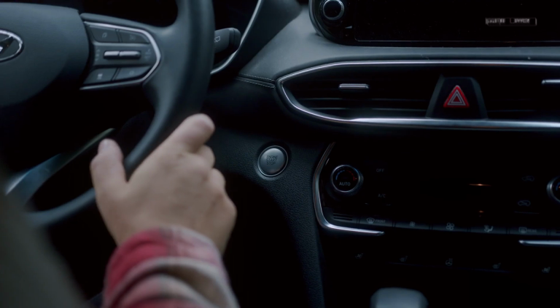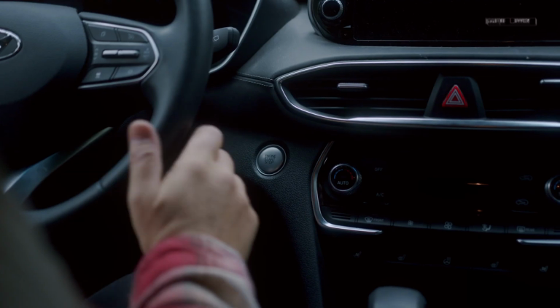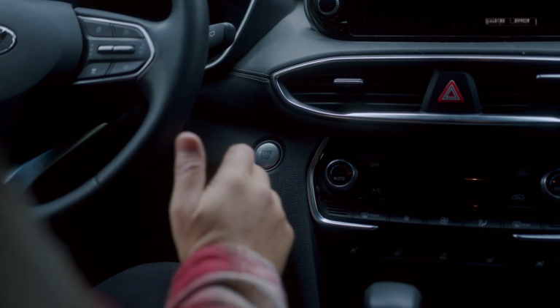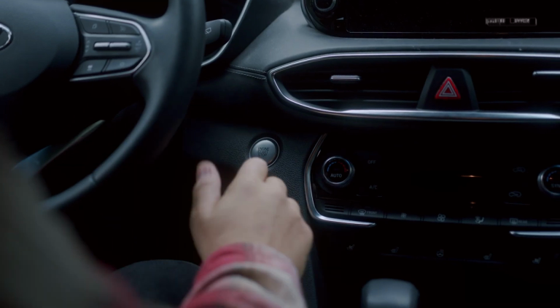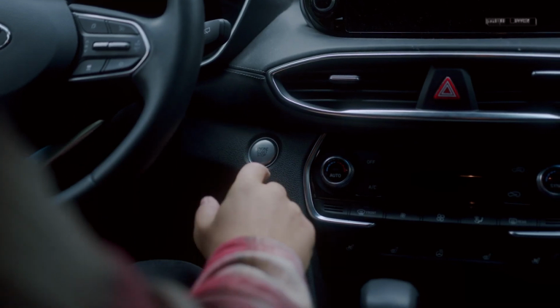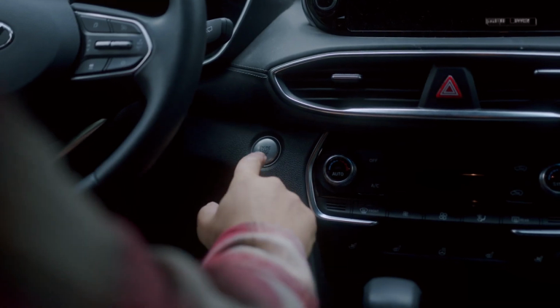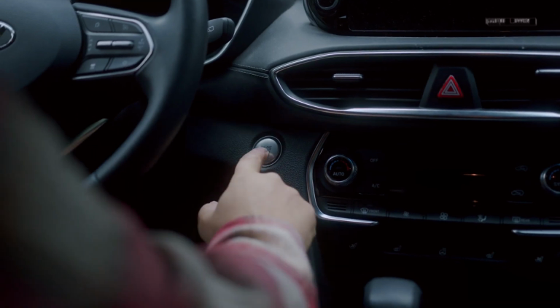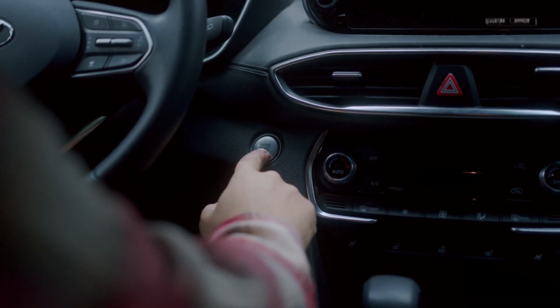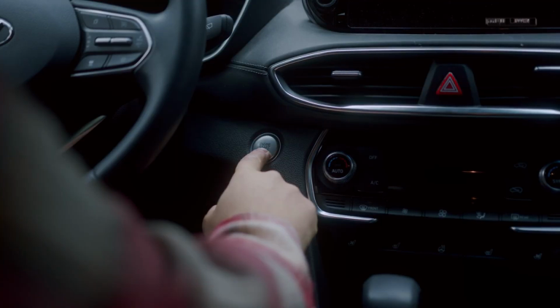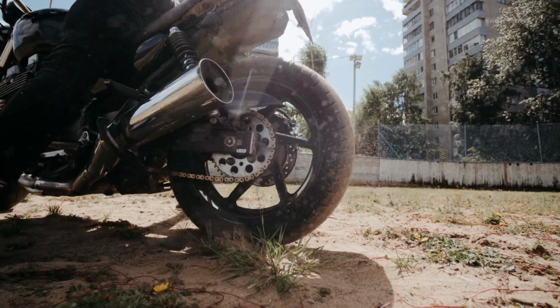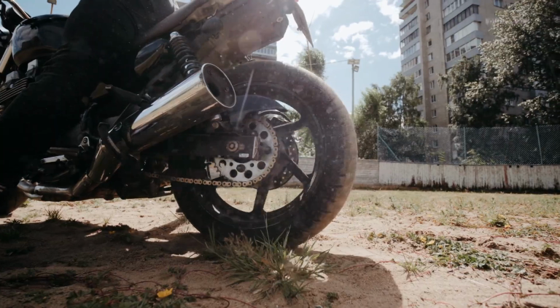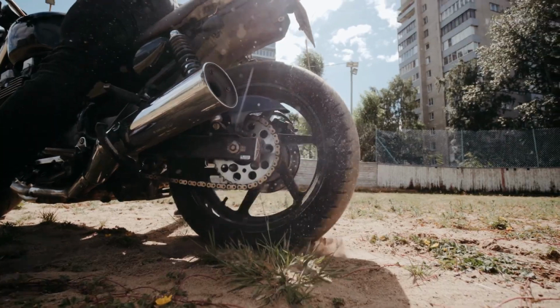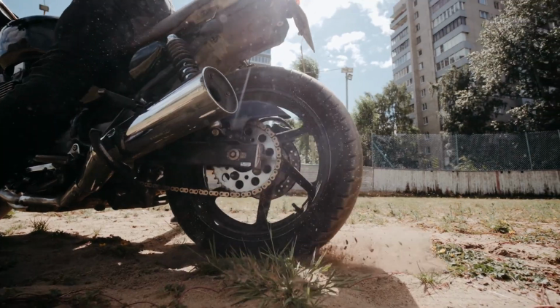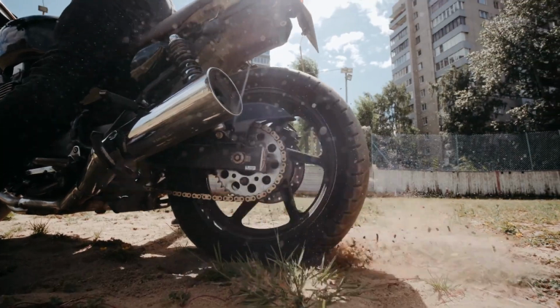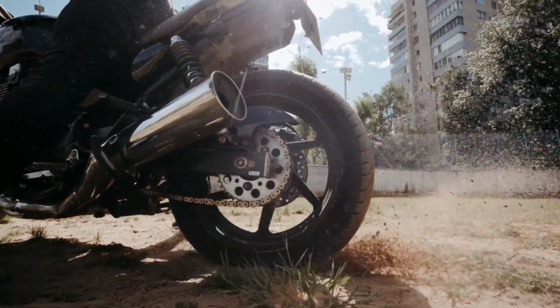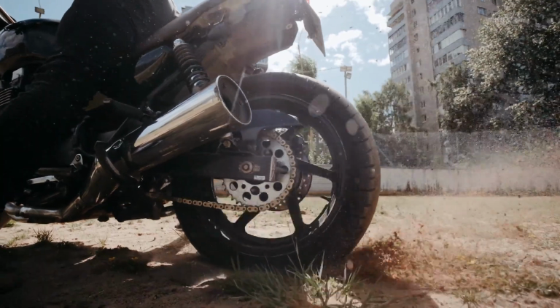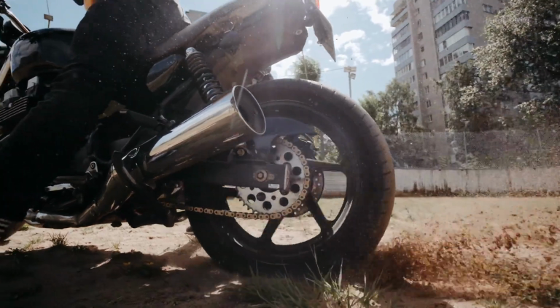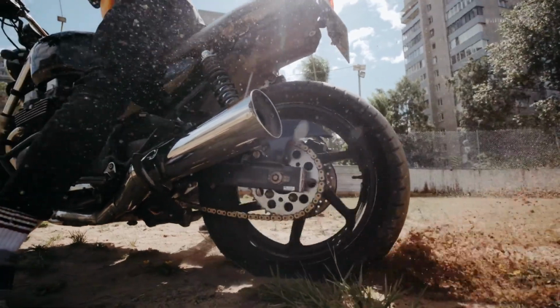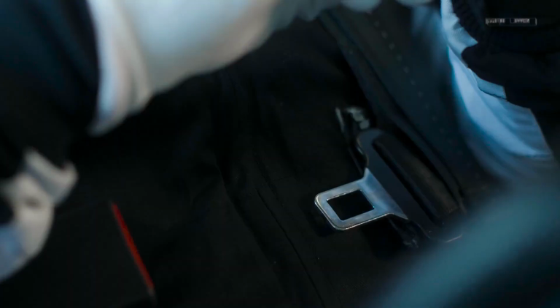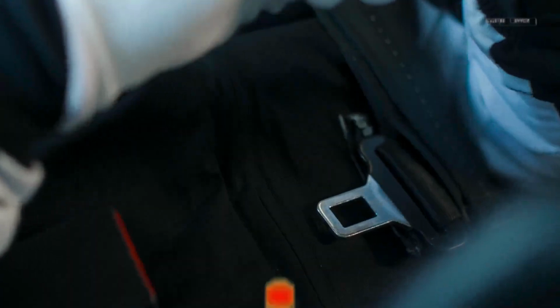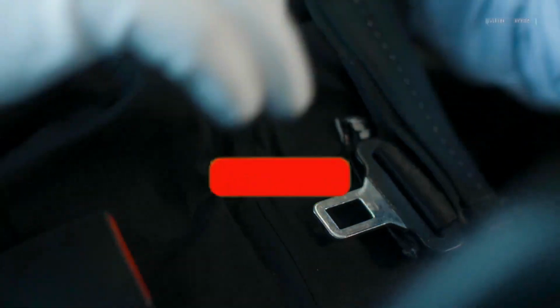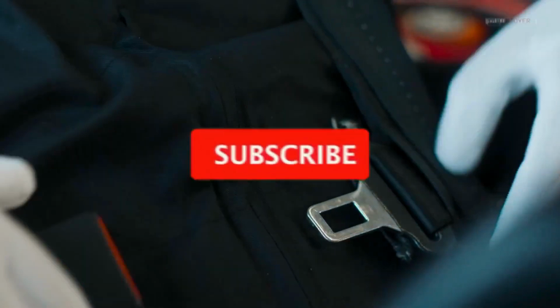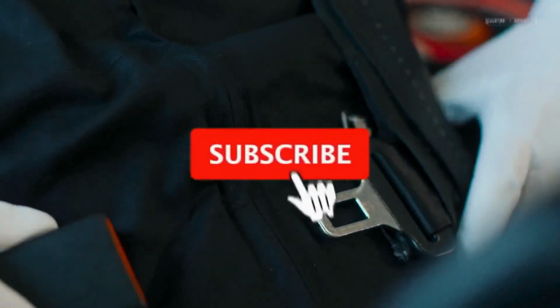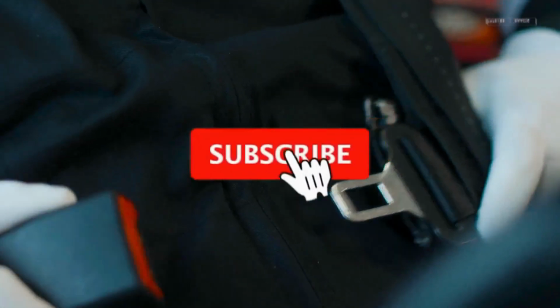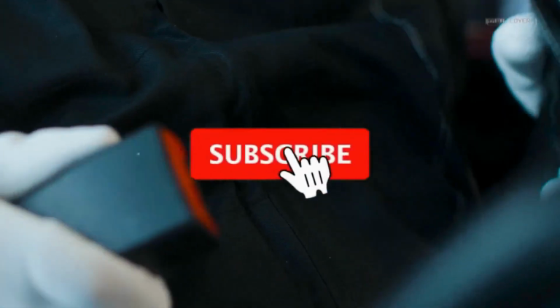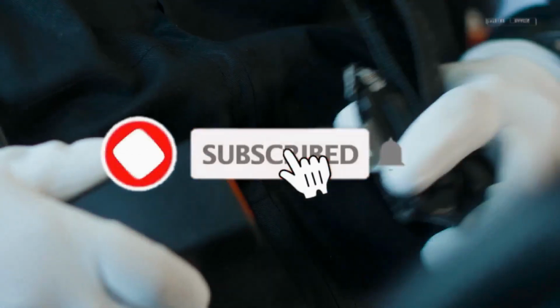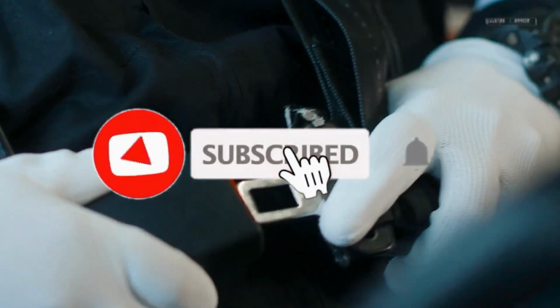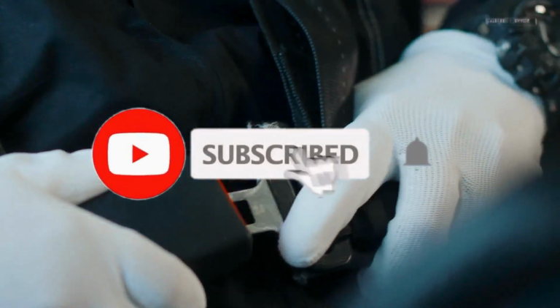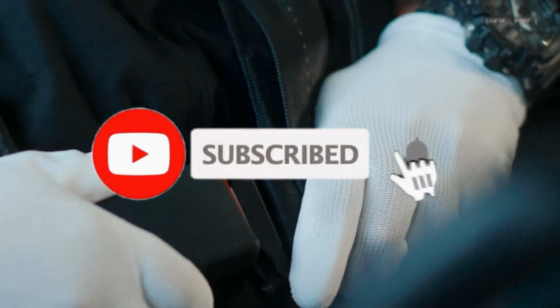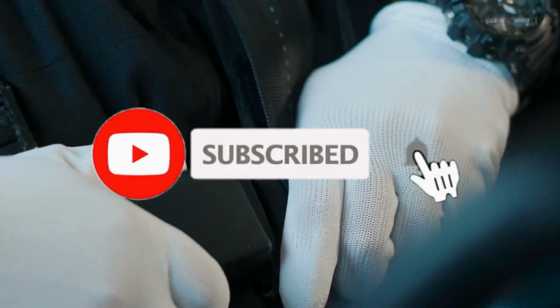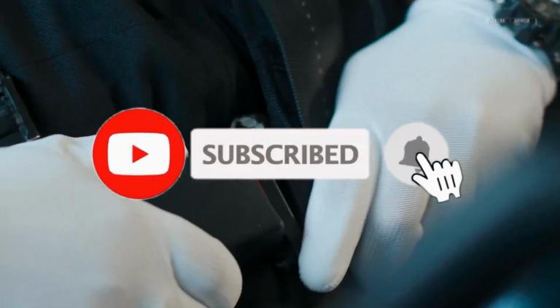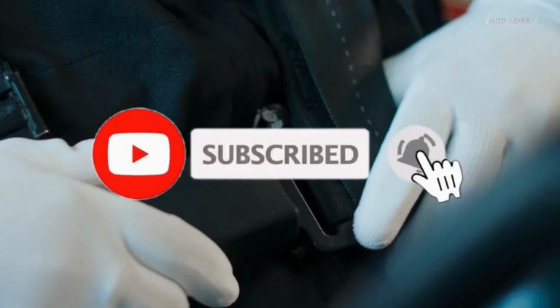Rev those engines, gearheads. If you love motorcycles and cars, buckle up and hit that subscribe button and join our community.